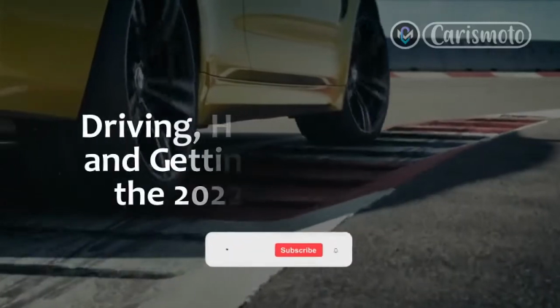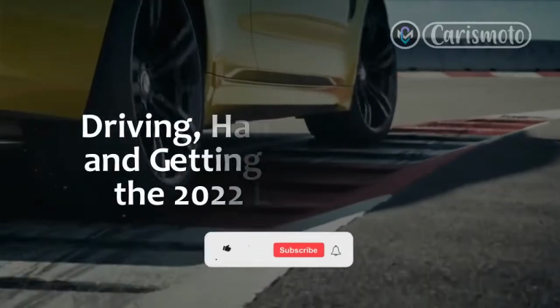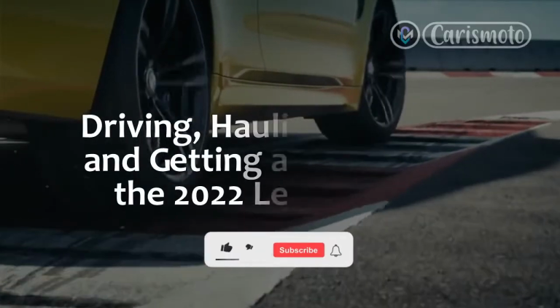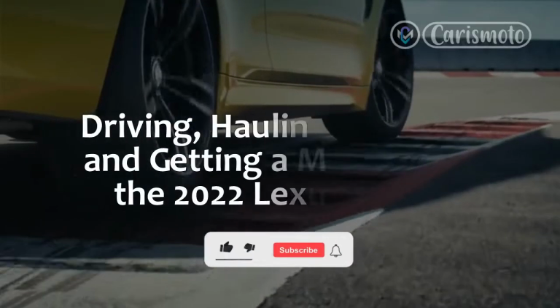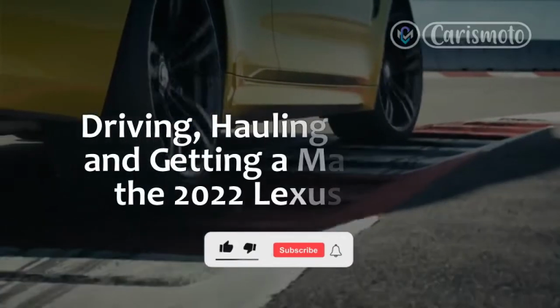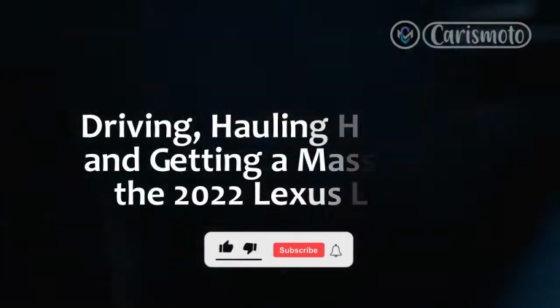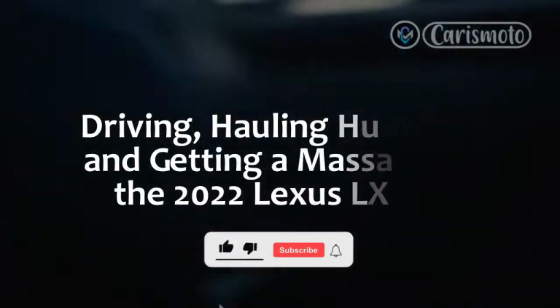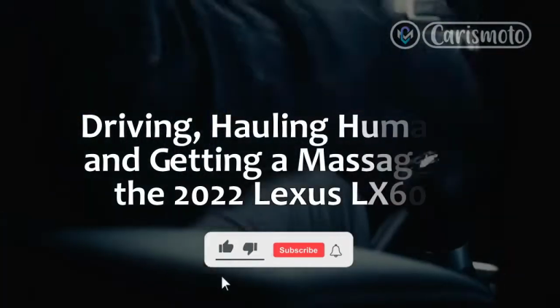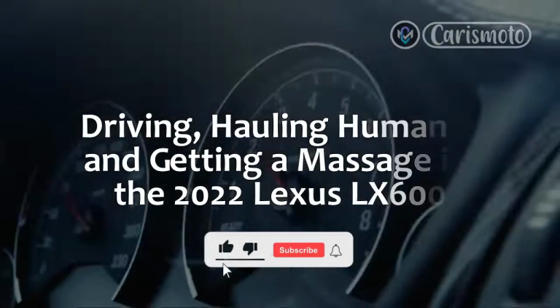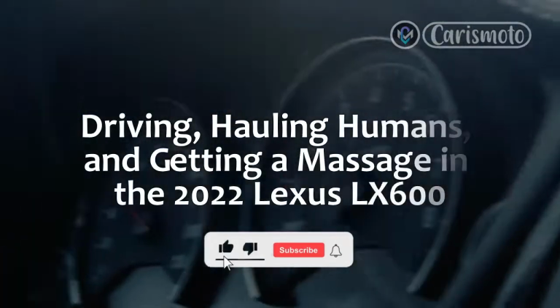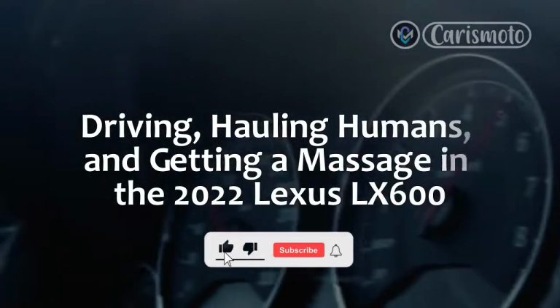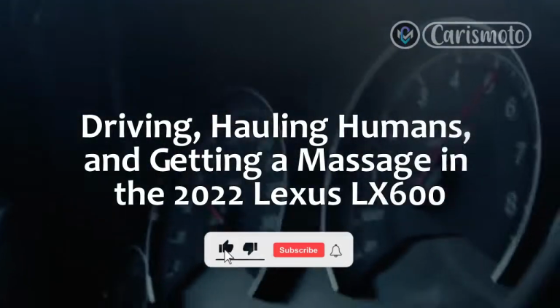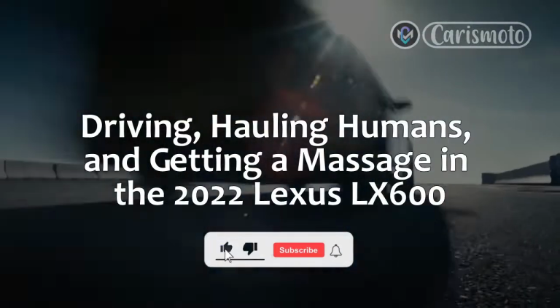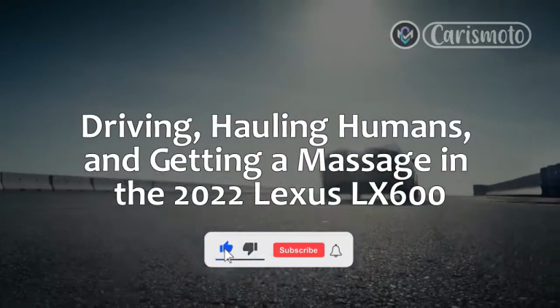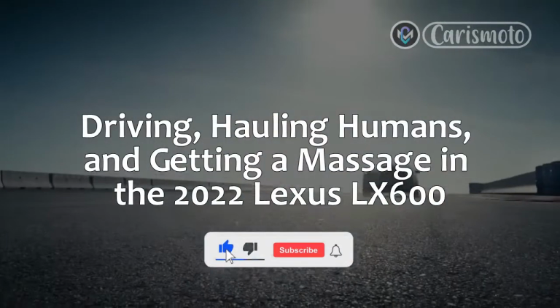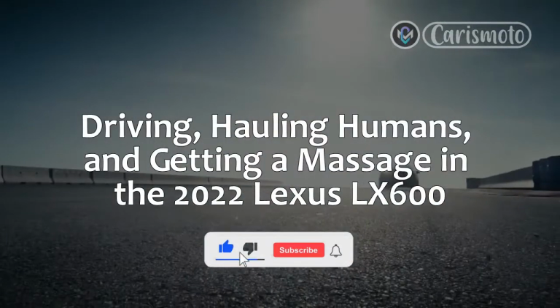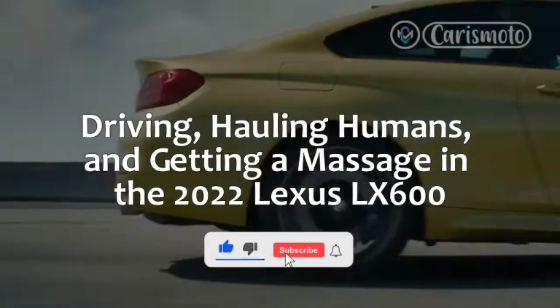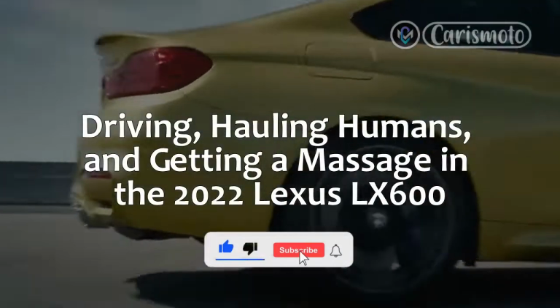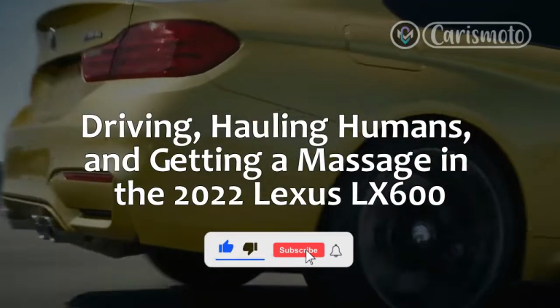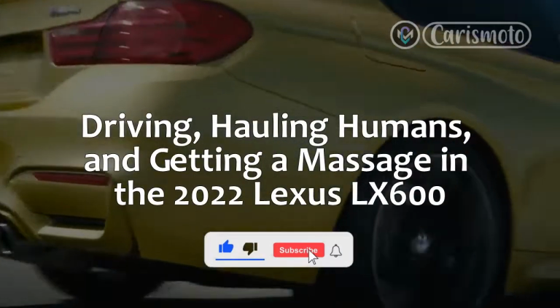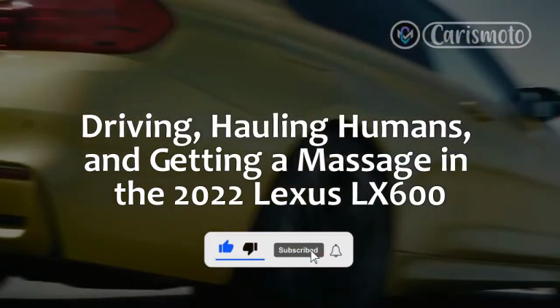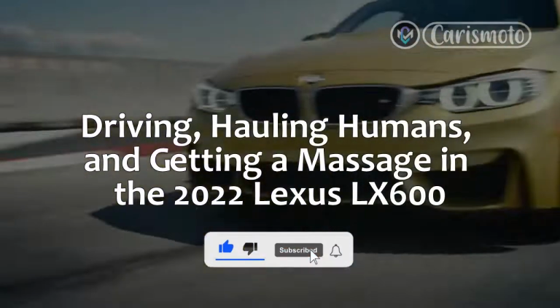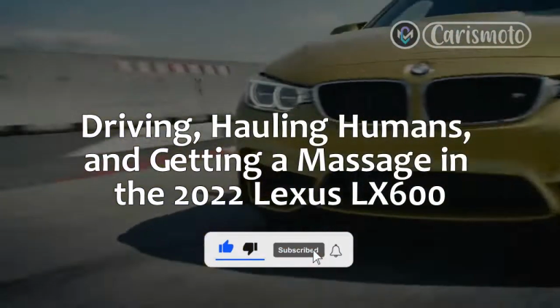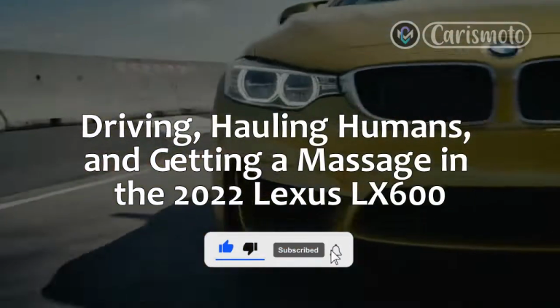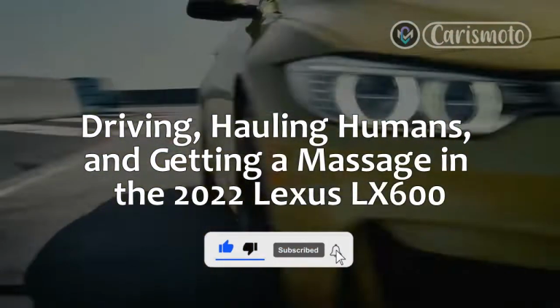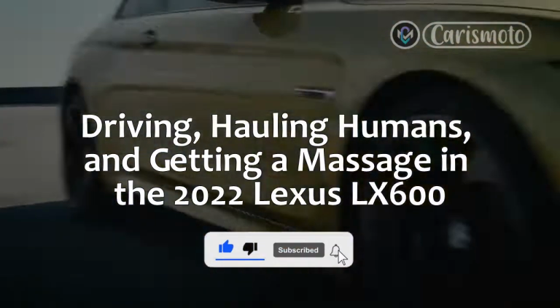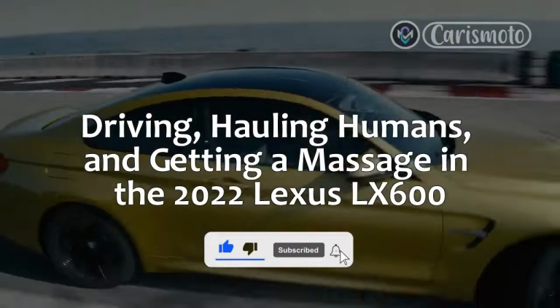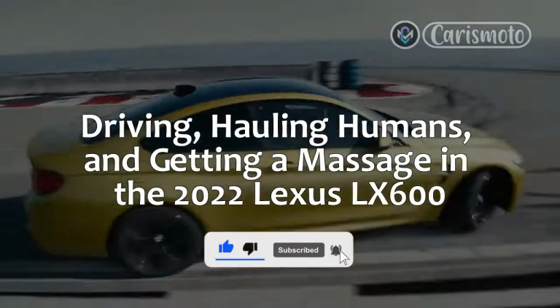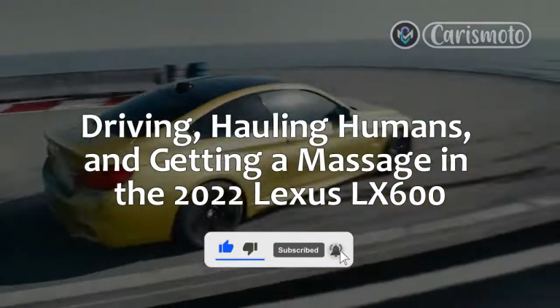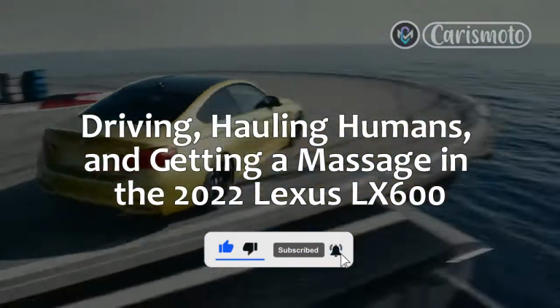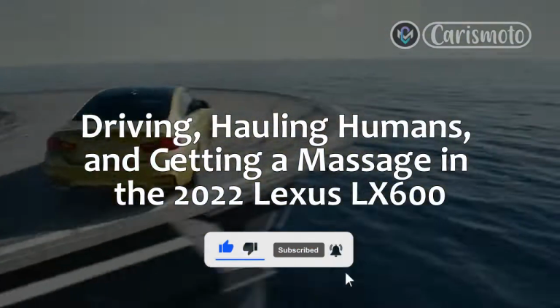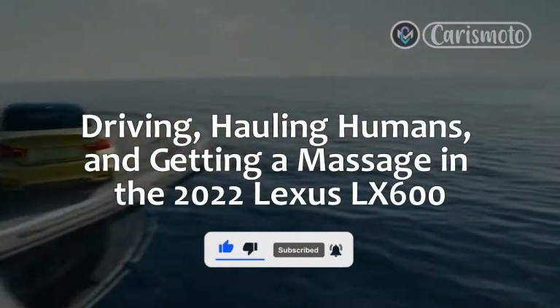Driving, hauling humans, and getting a massage in the 2022 Lexus LX600.